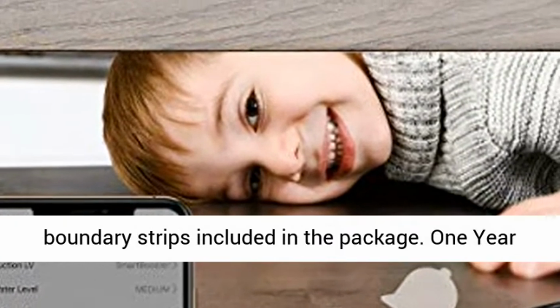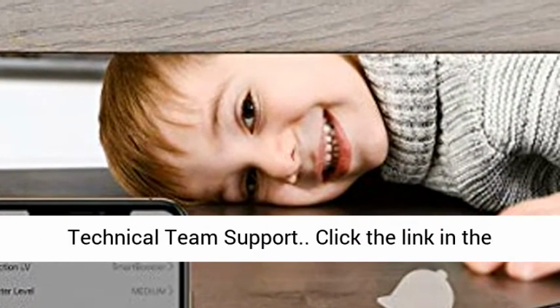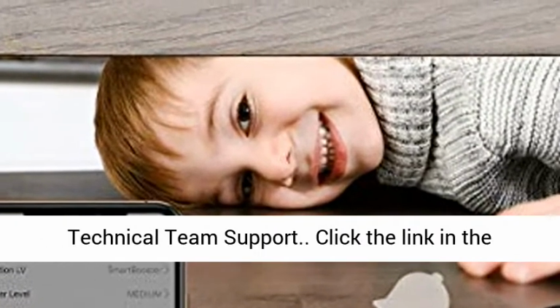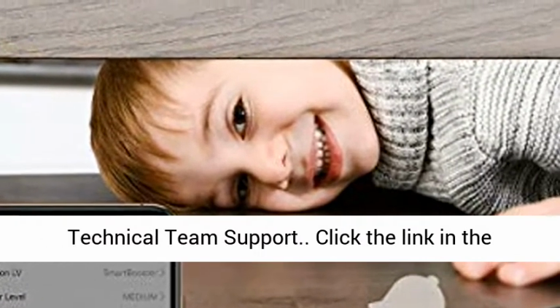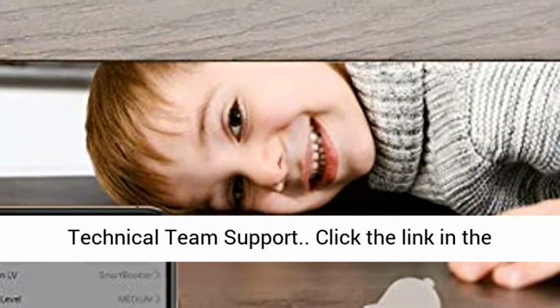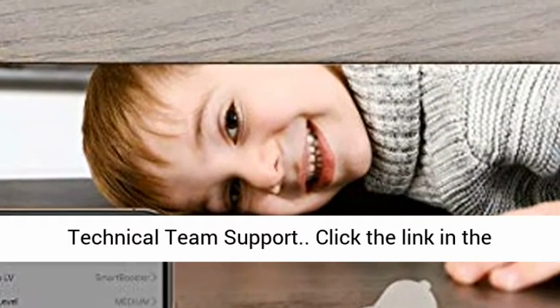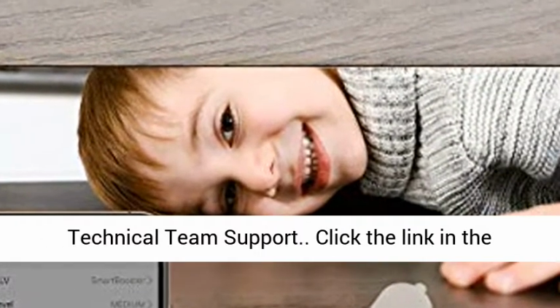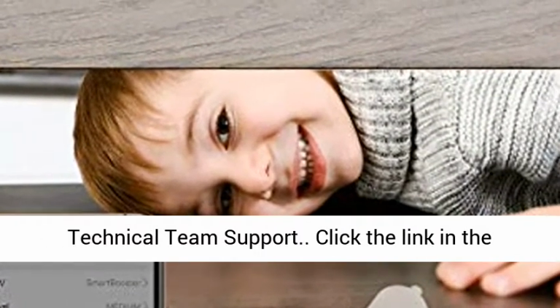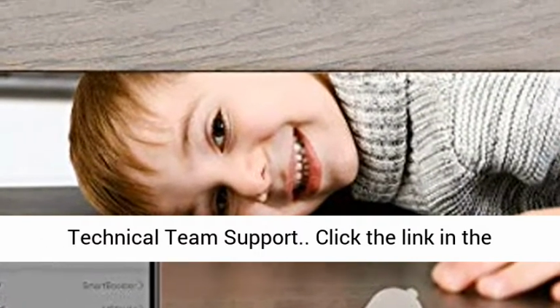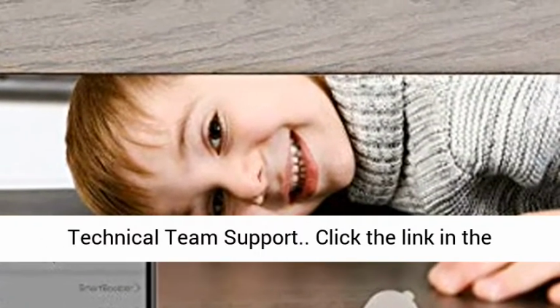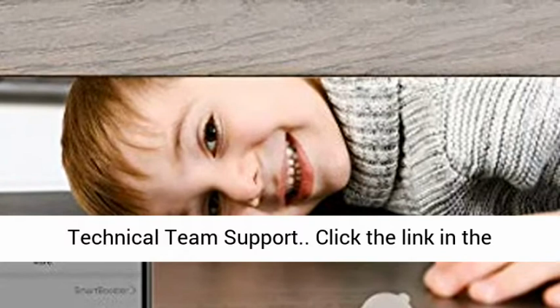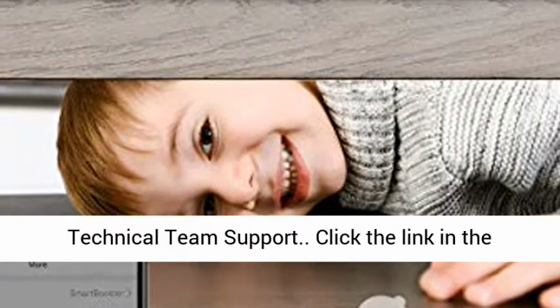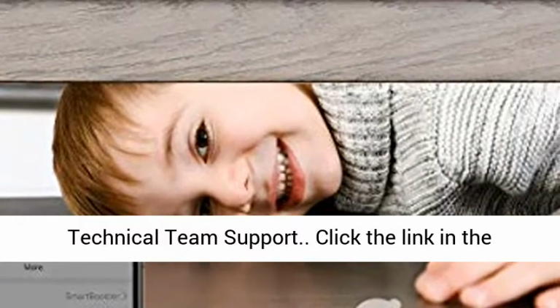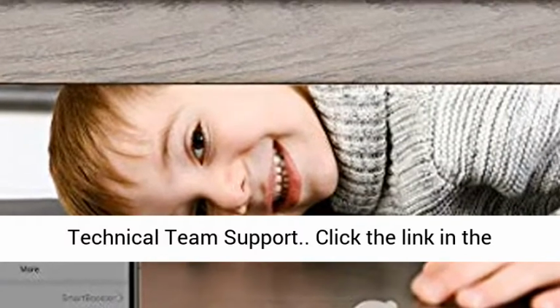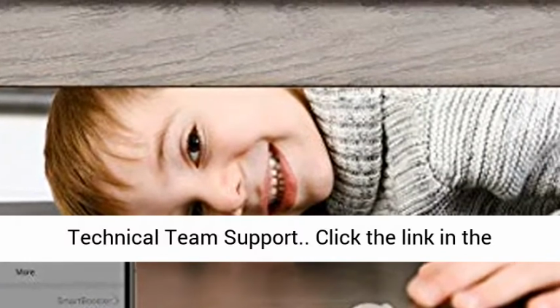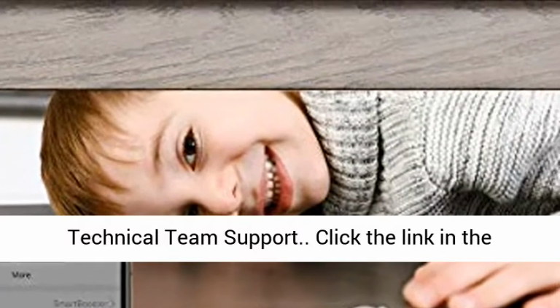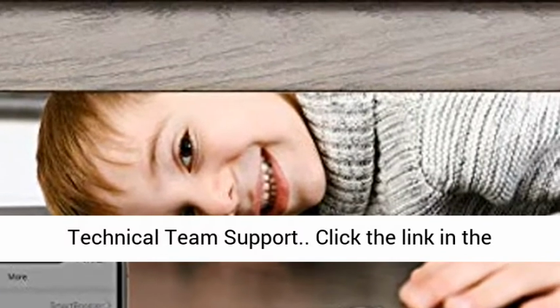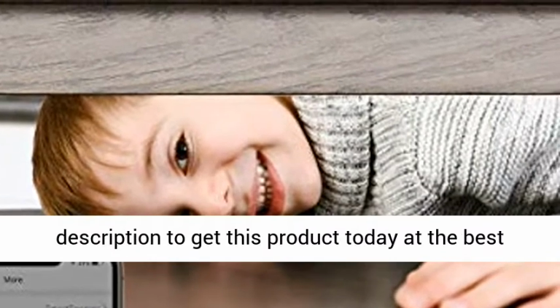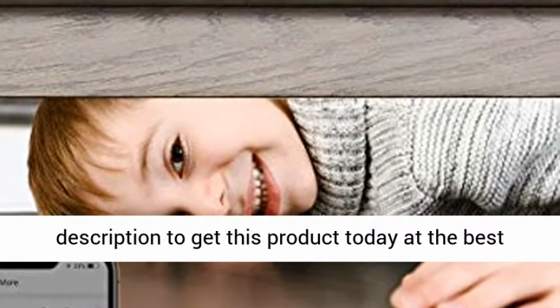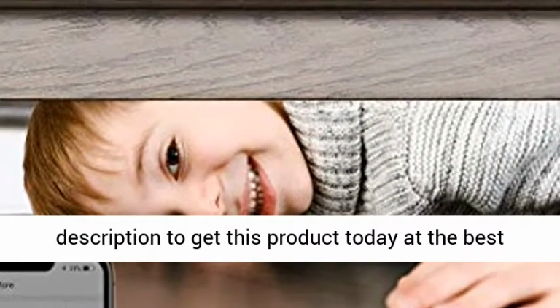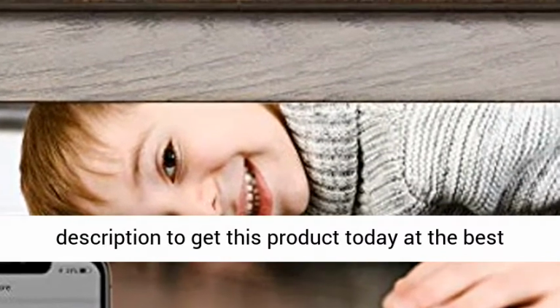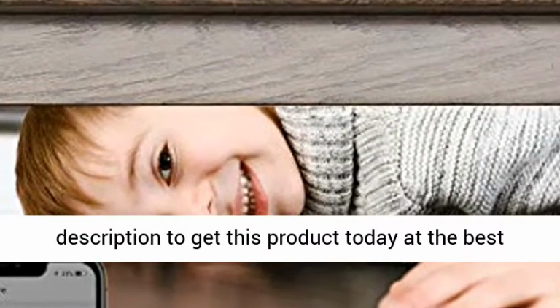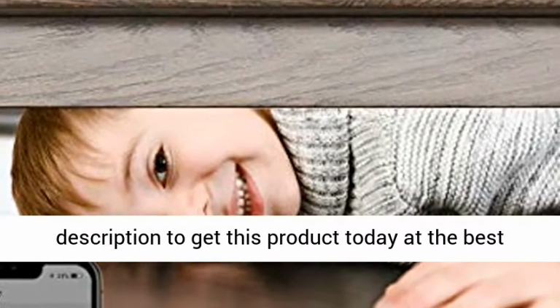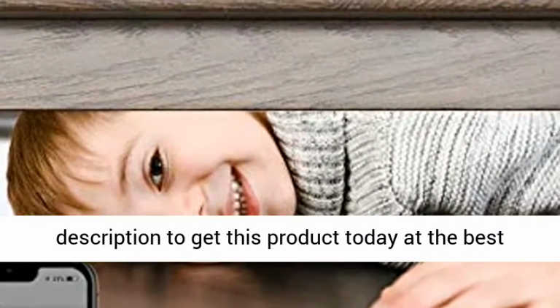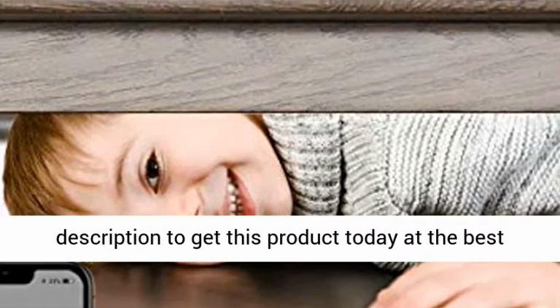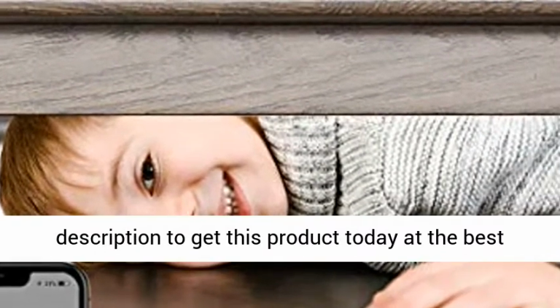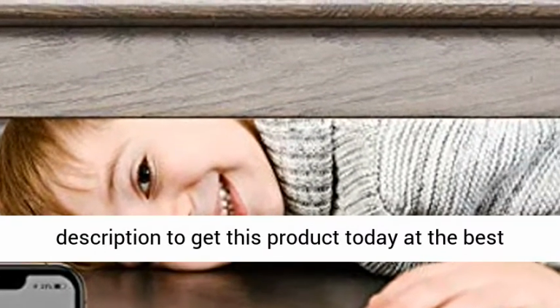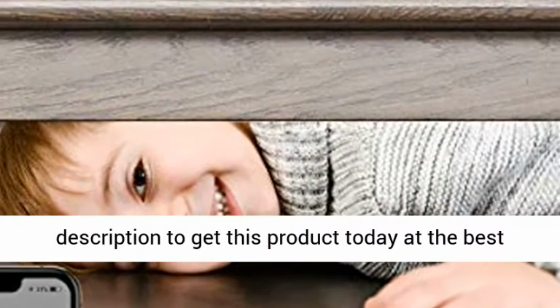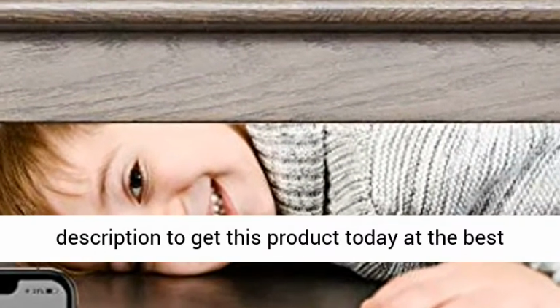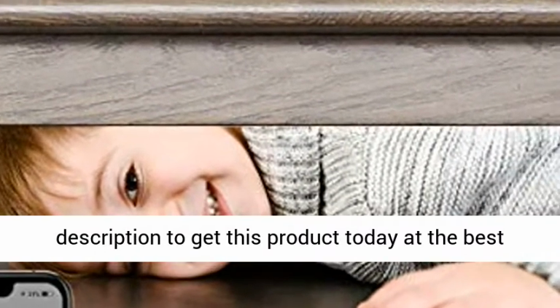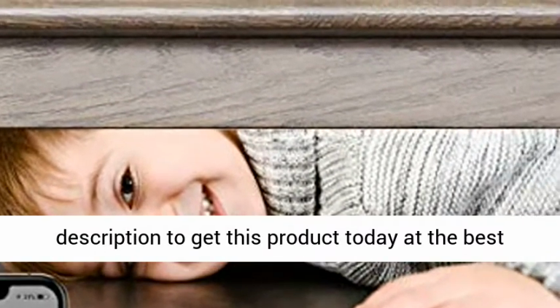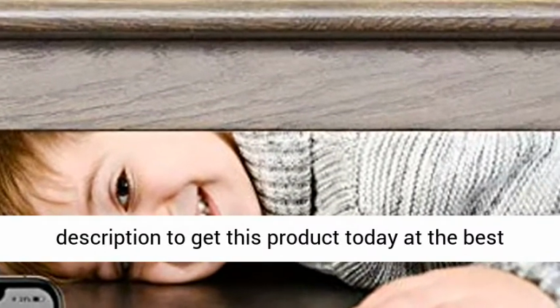One Year Technical Team Support. Click the link in the description to get this product today at the best price.